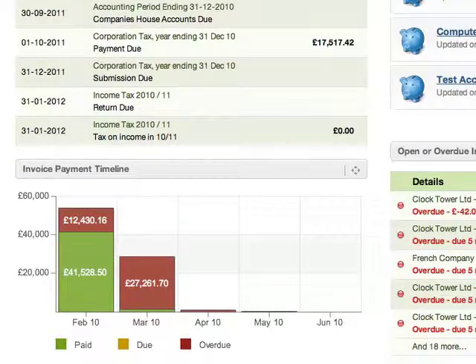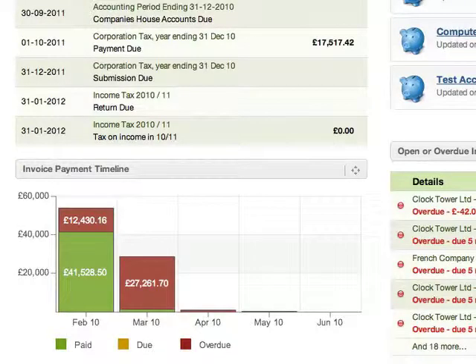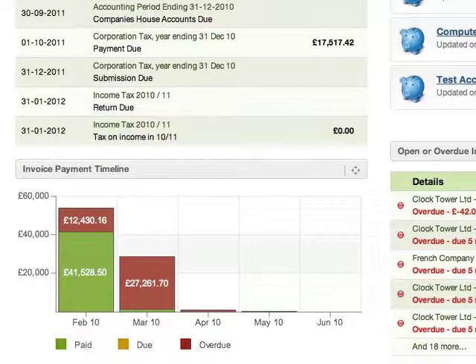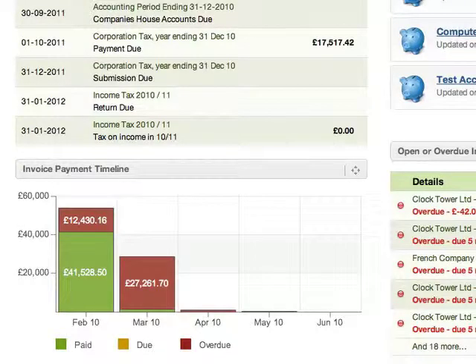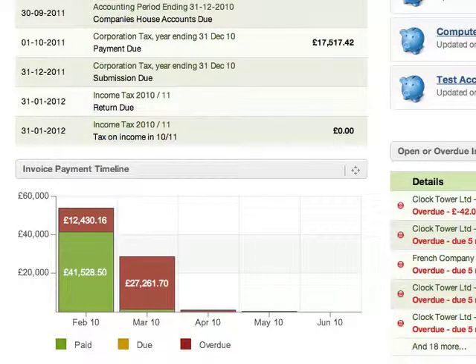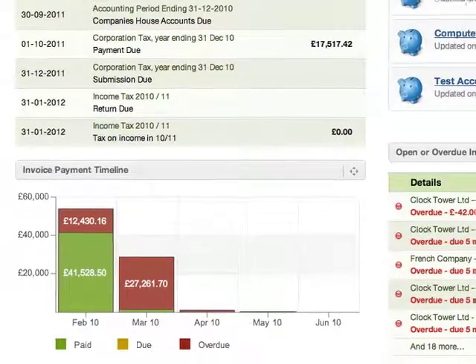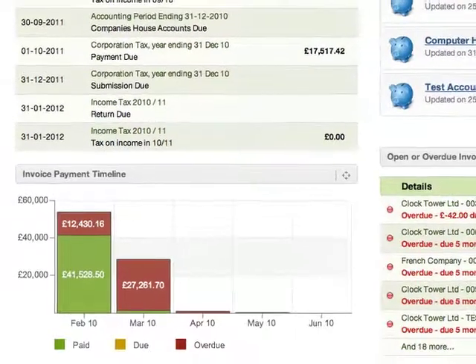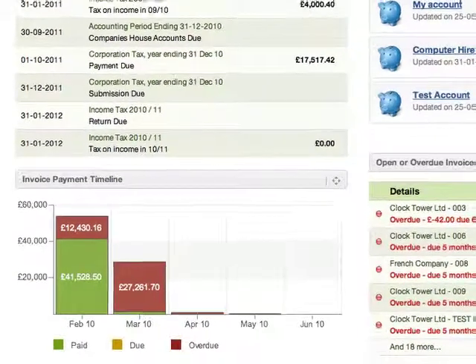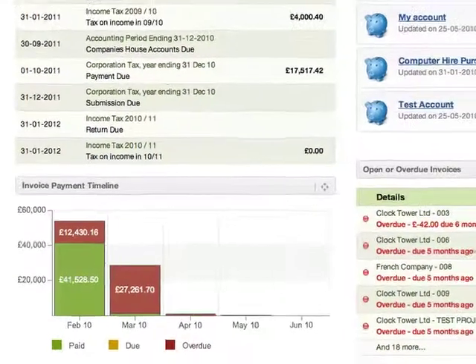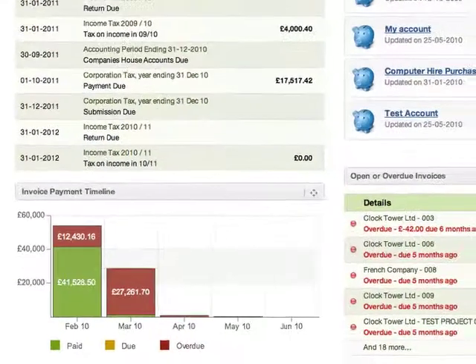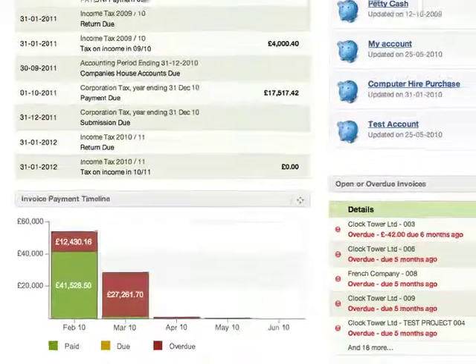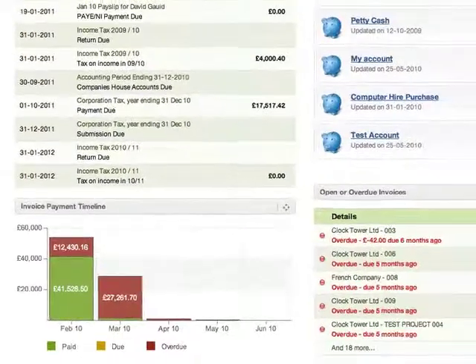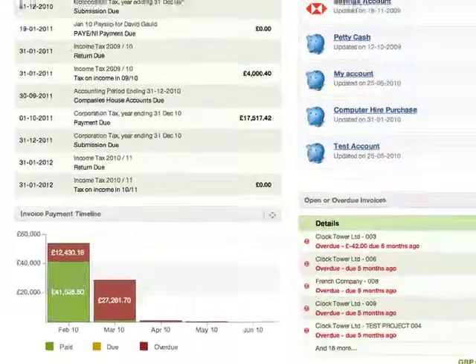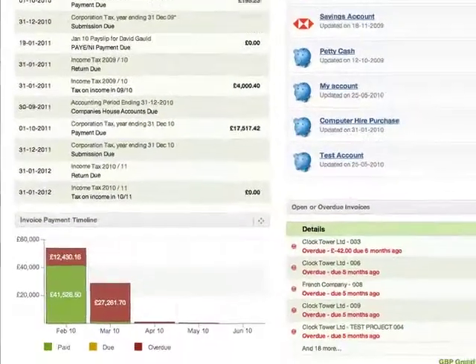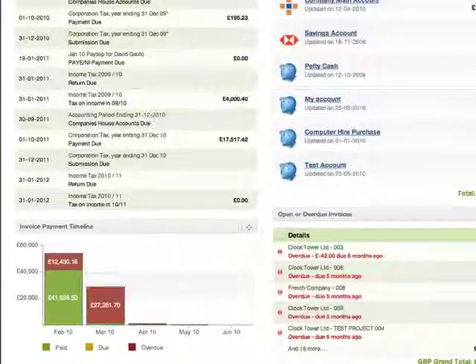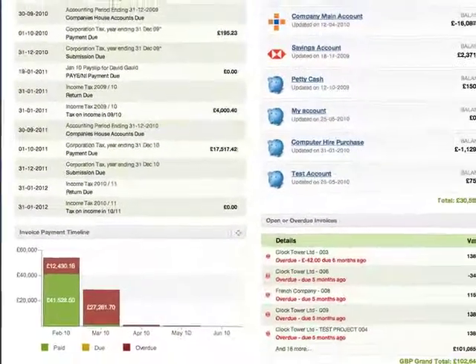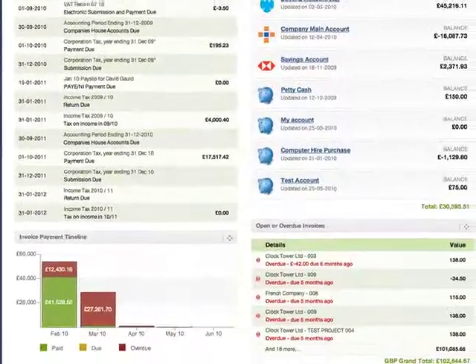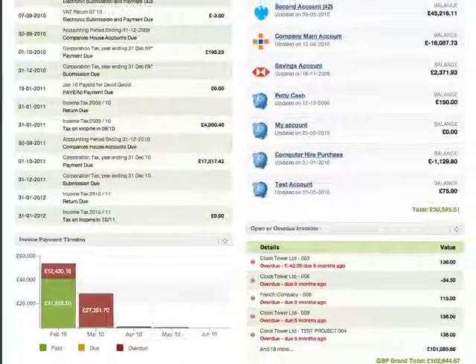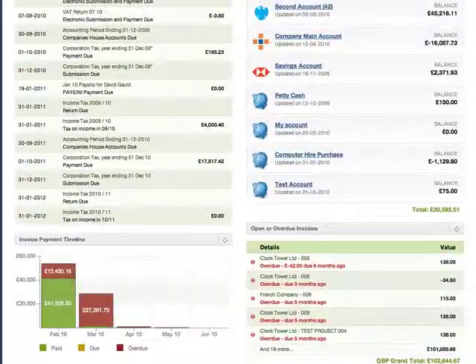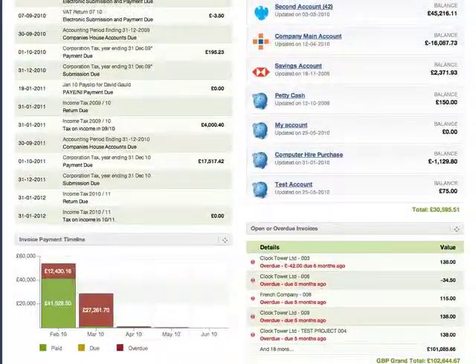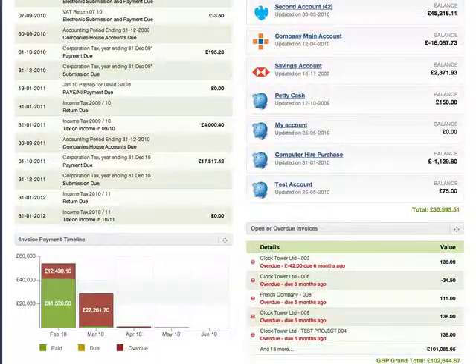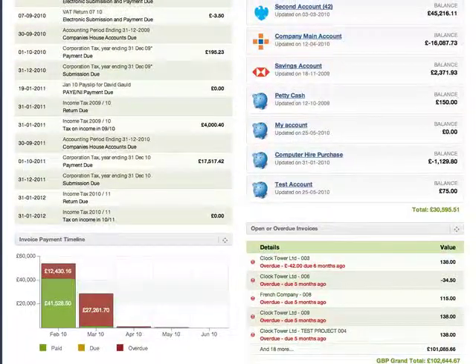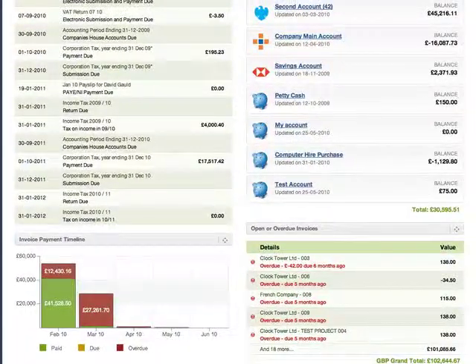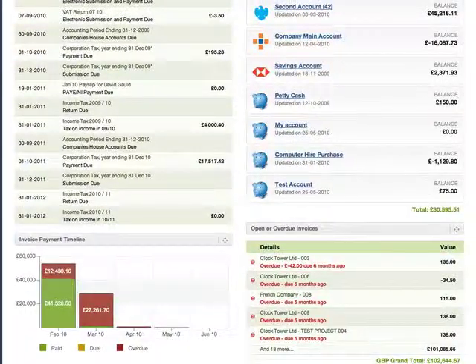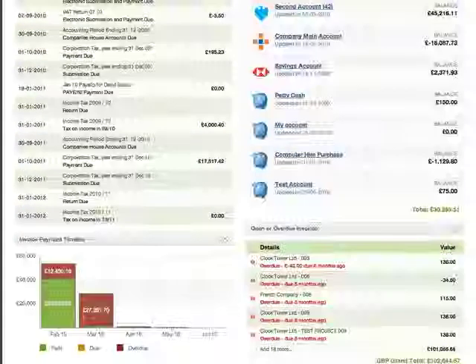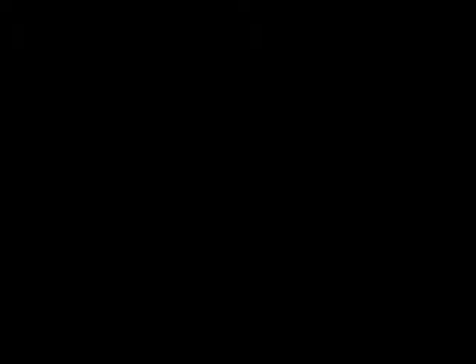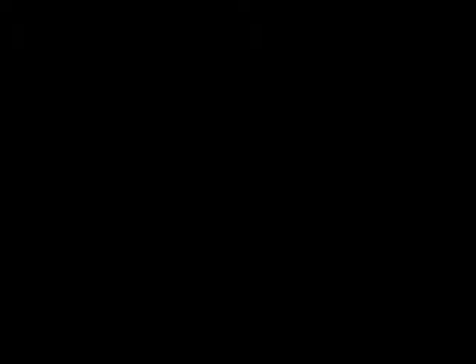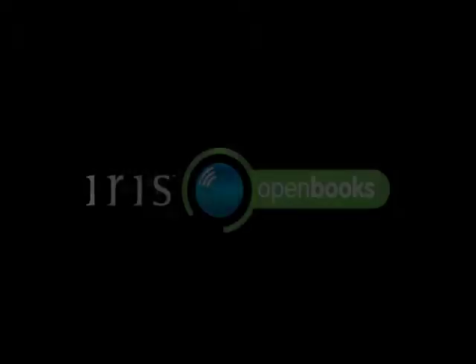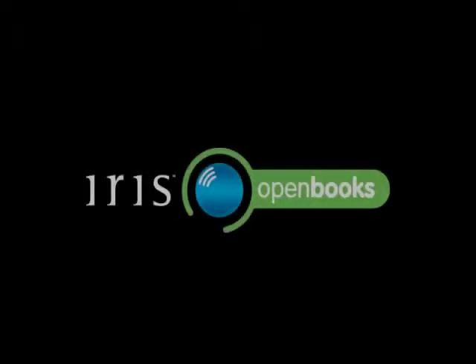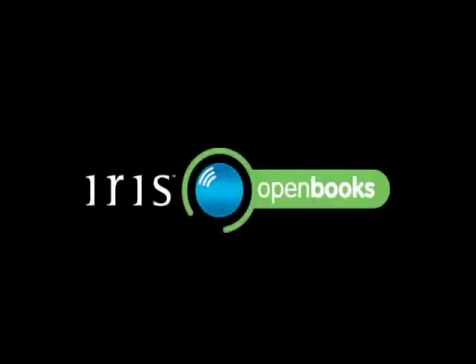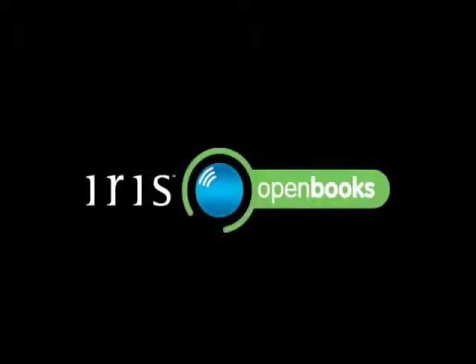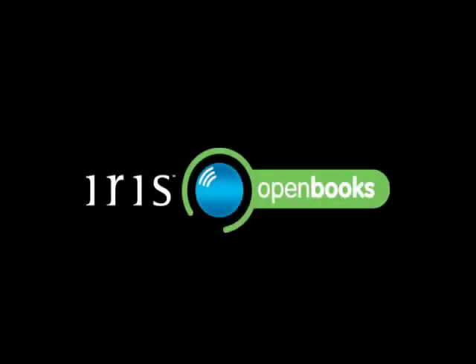Online and secure. No software to buy, install or upgrade. Iris OpenBooks.